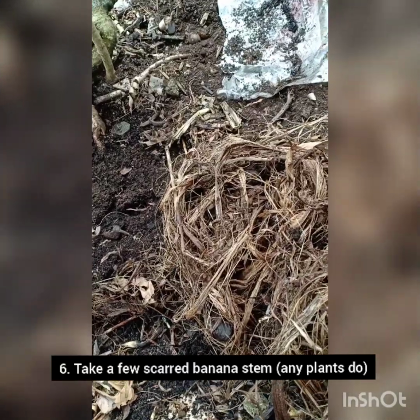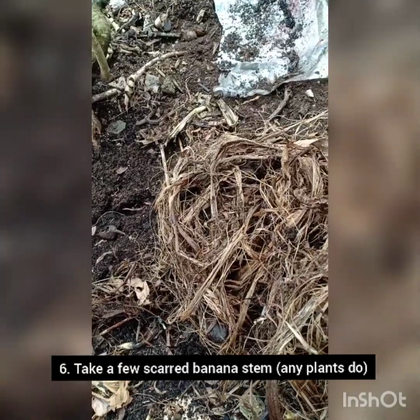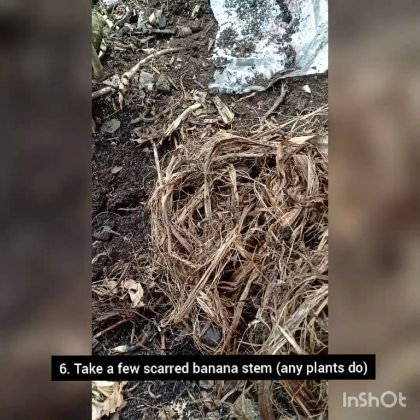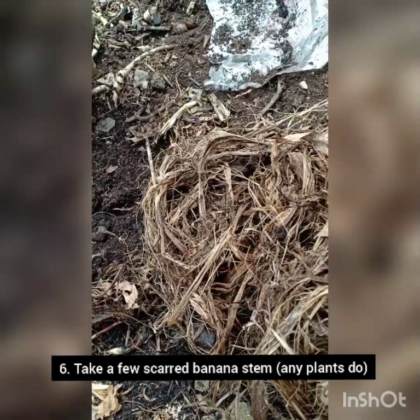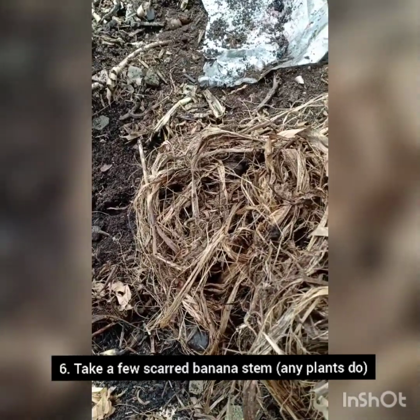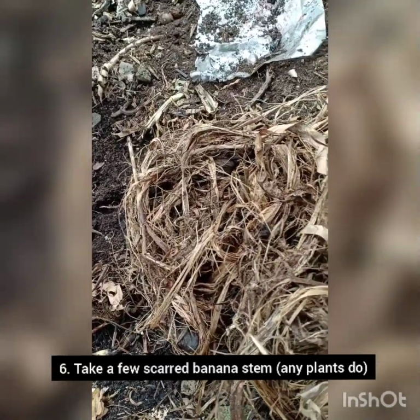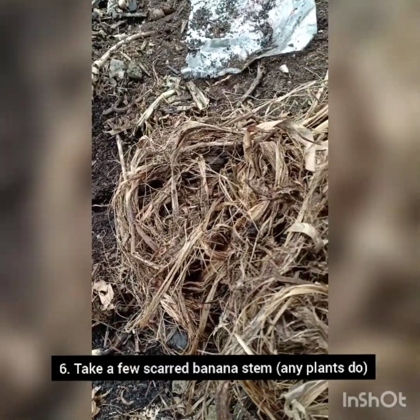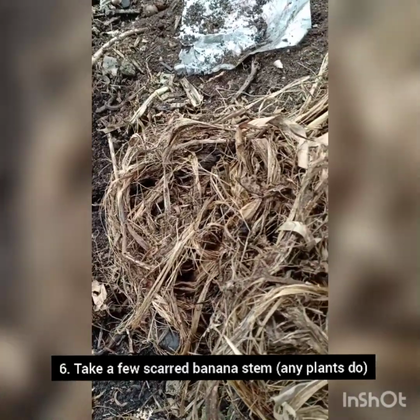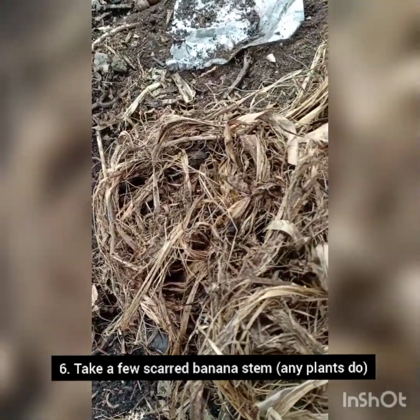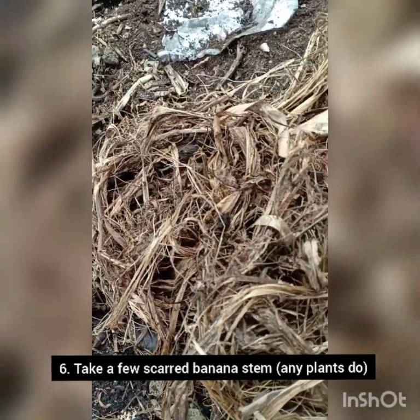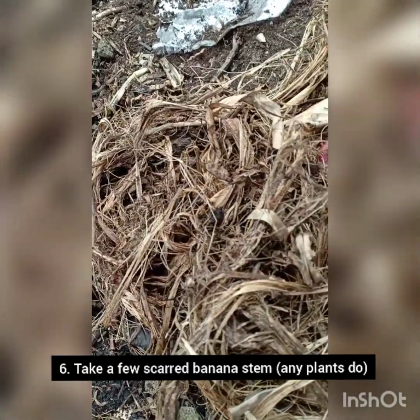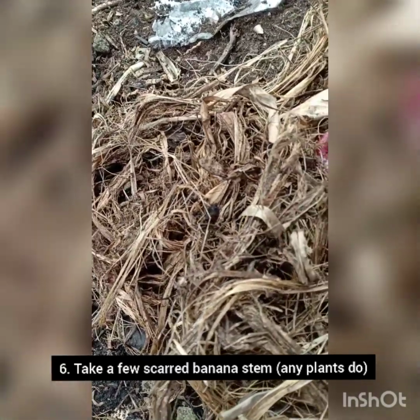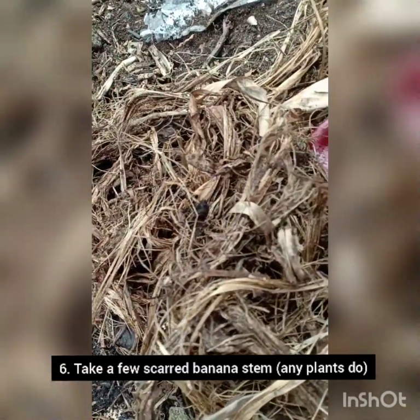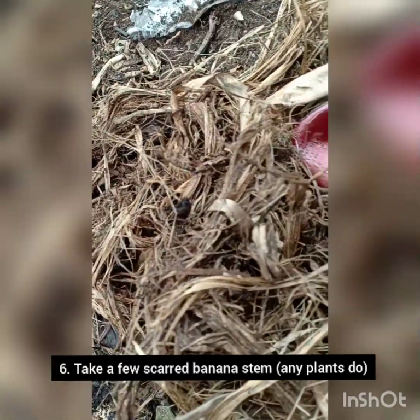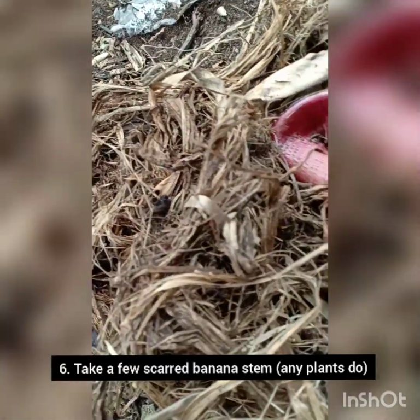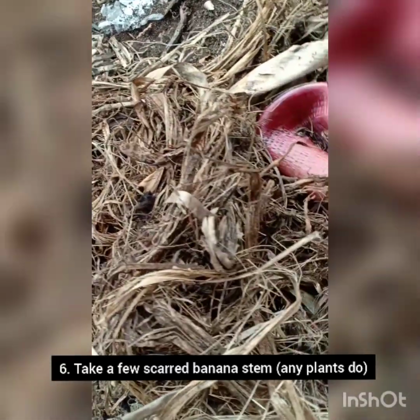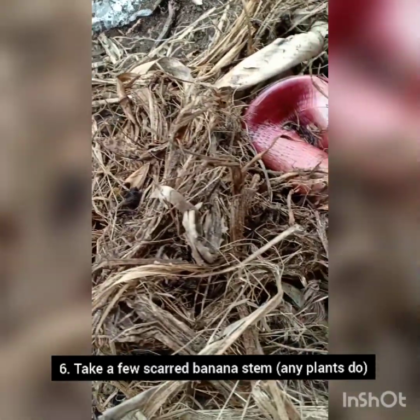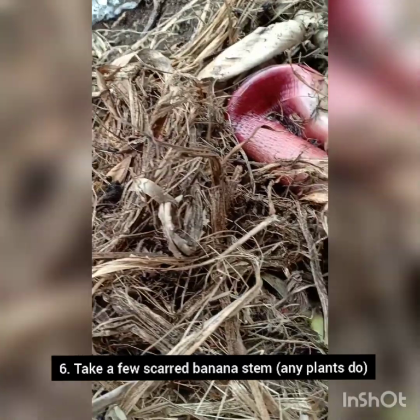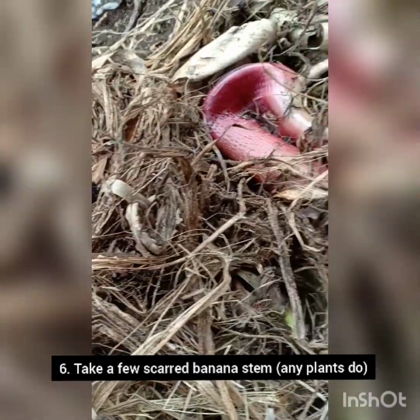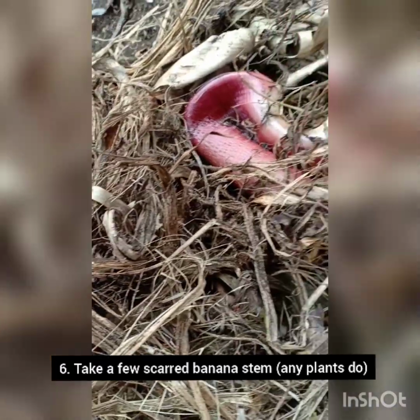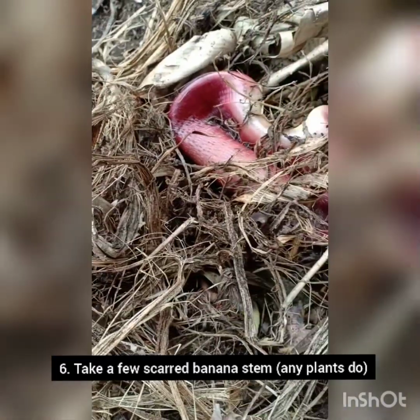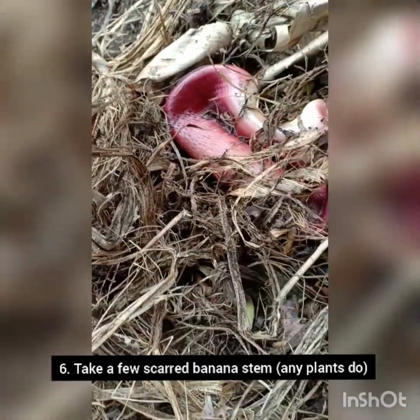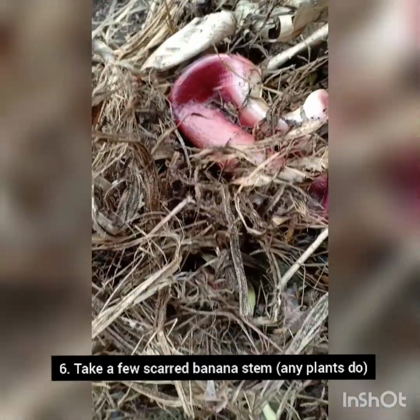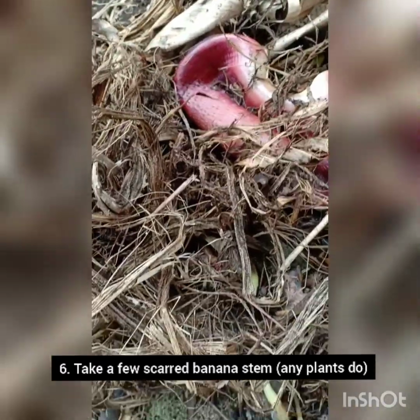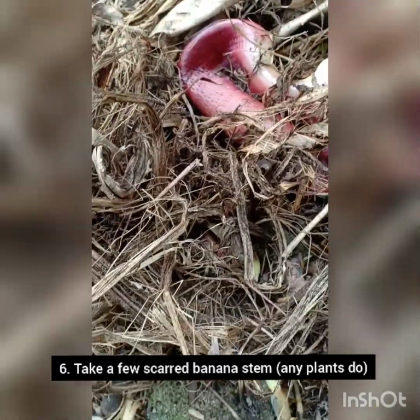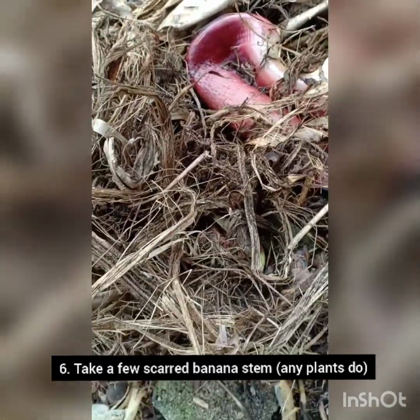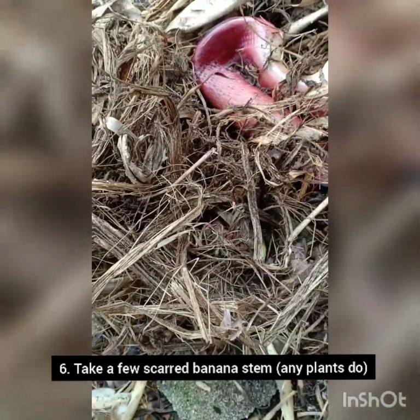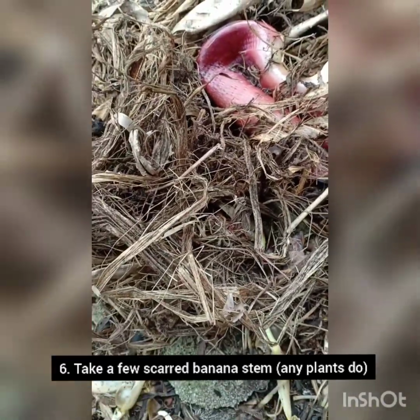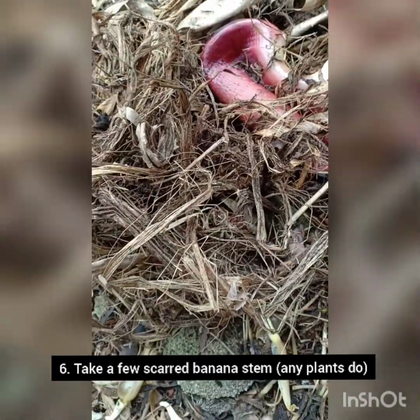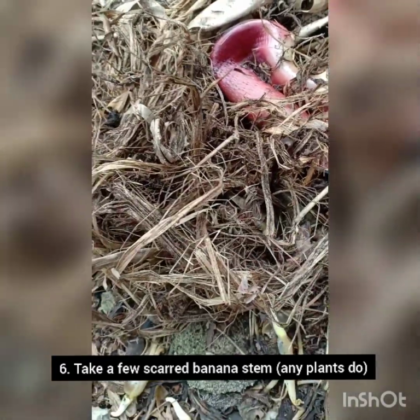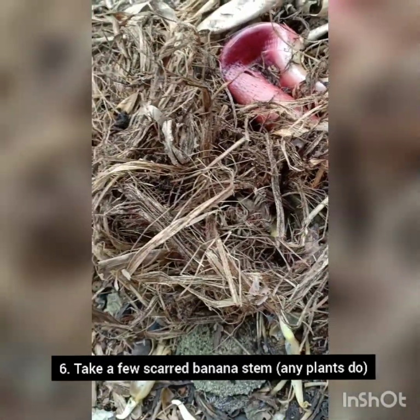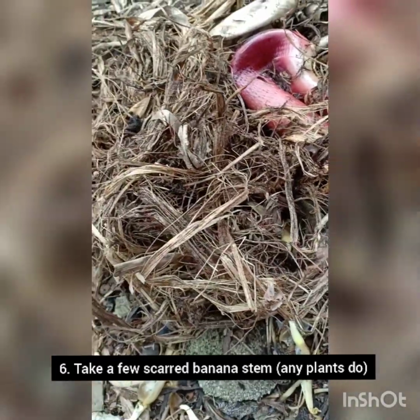Now for the skirt banana stem, which I found at my backyard. Its fibrous texture helps to filter dust and sand particles in the water.